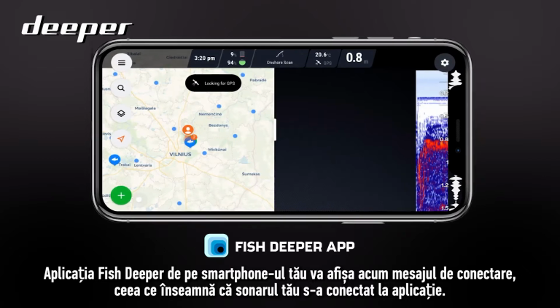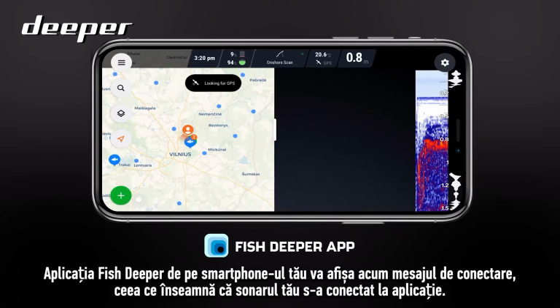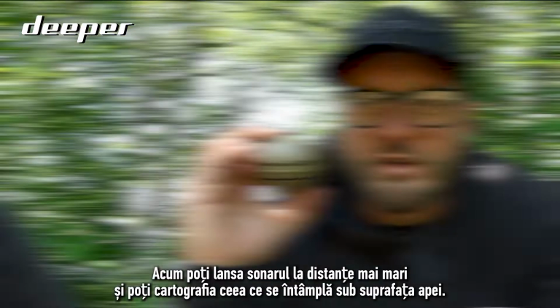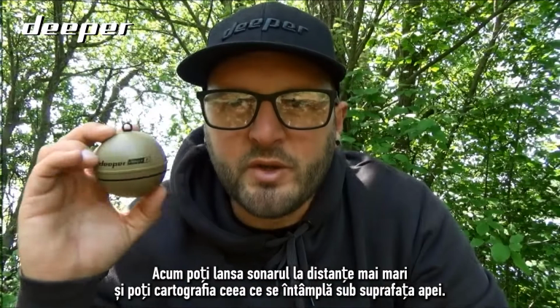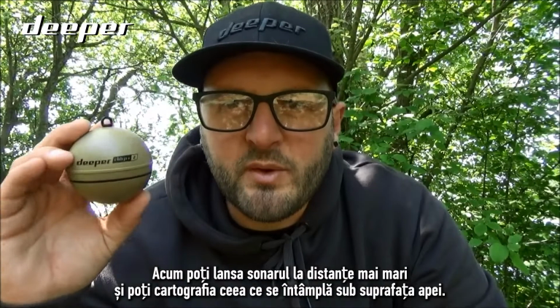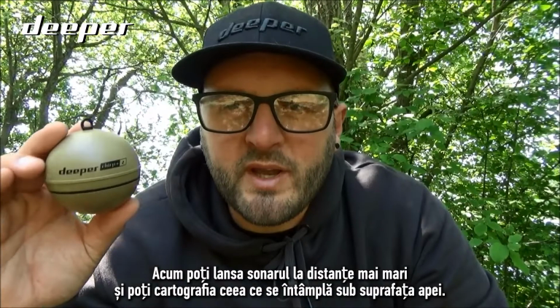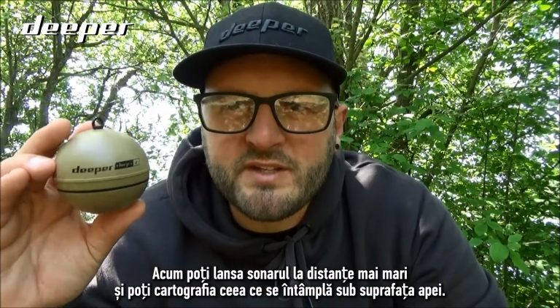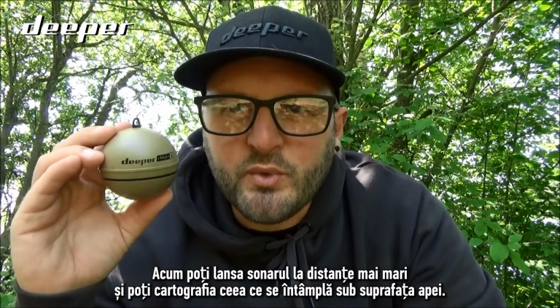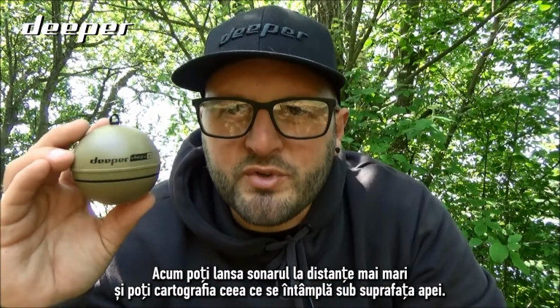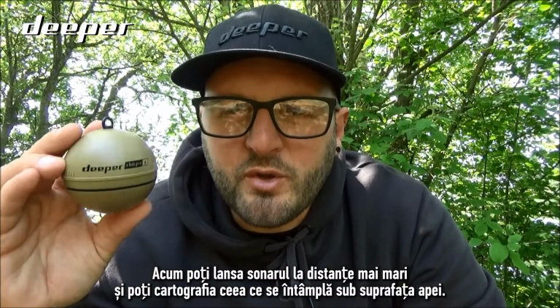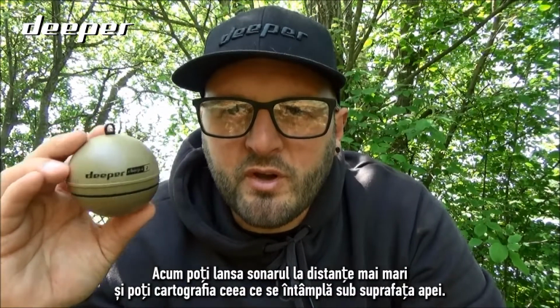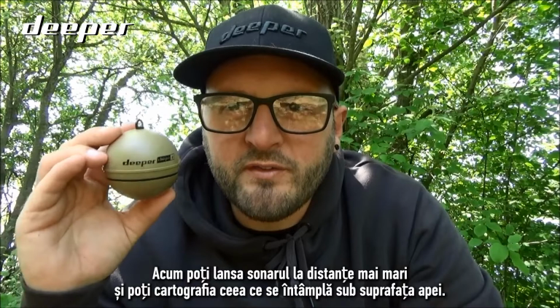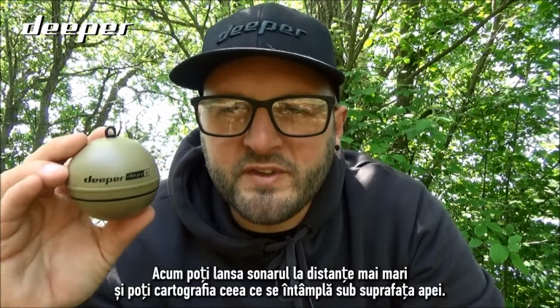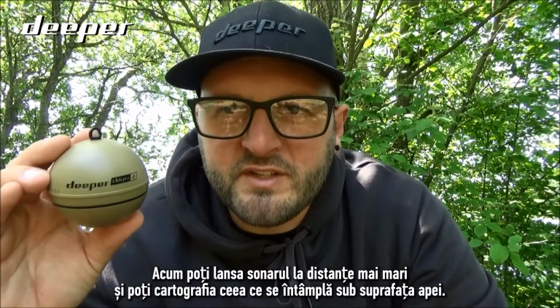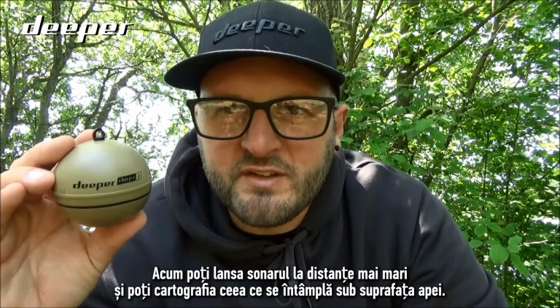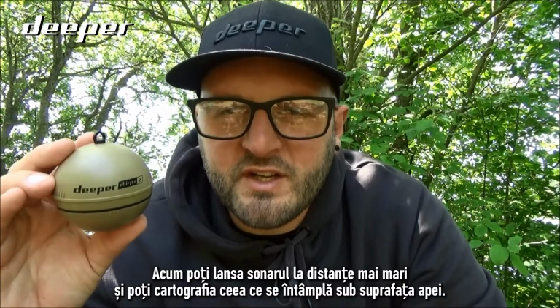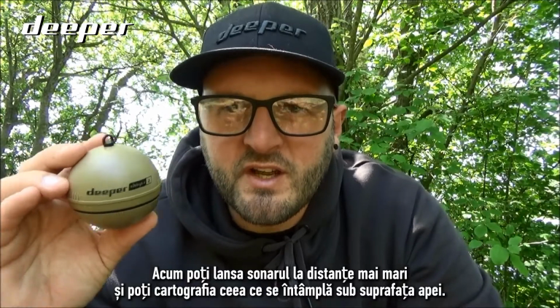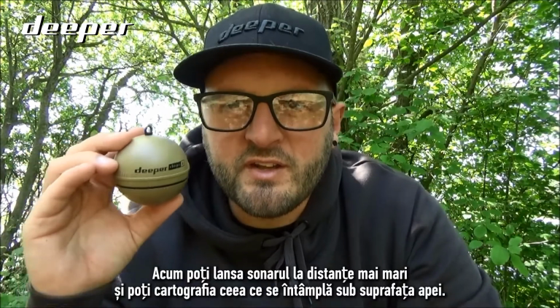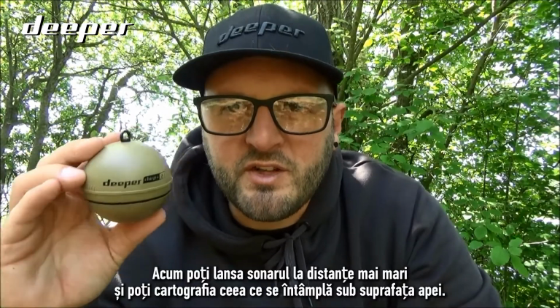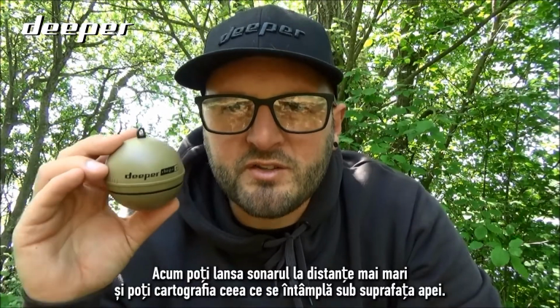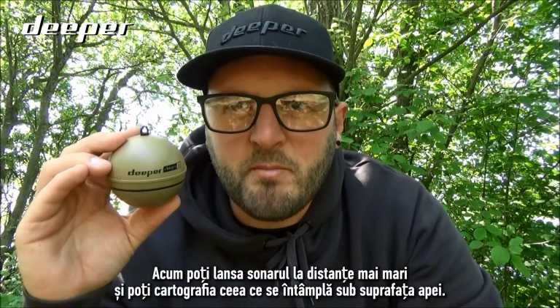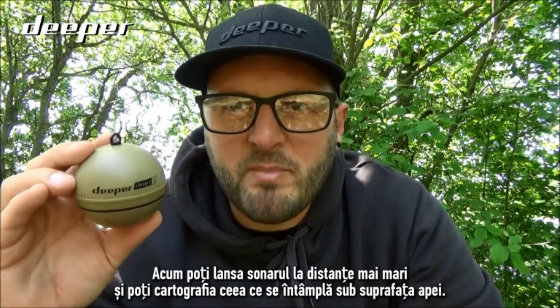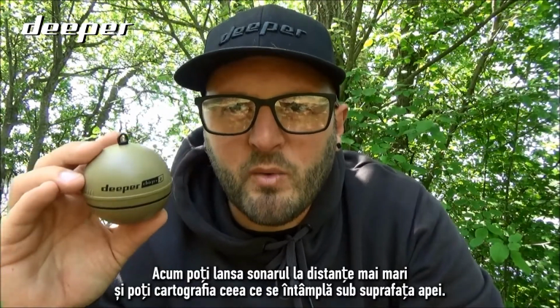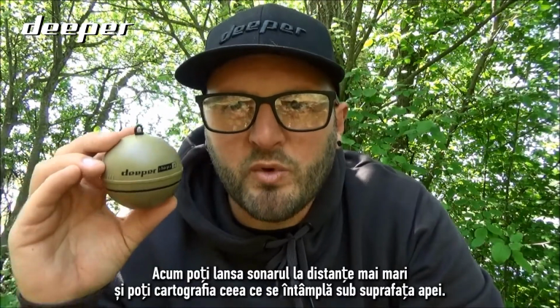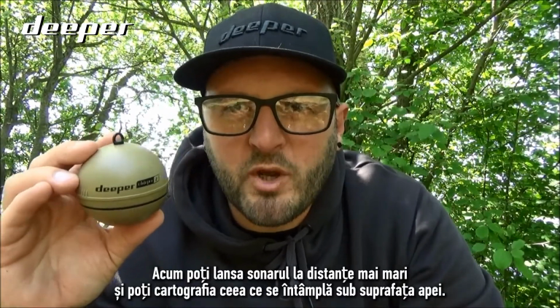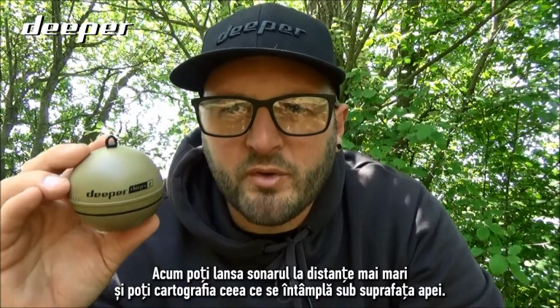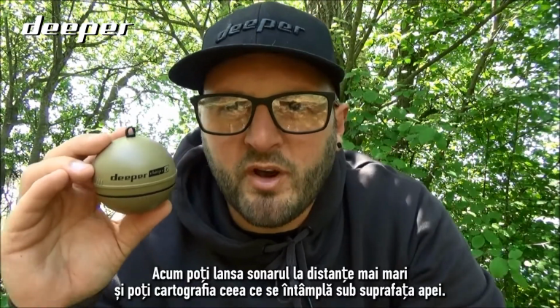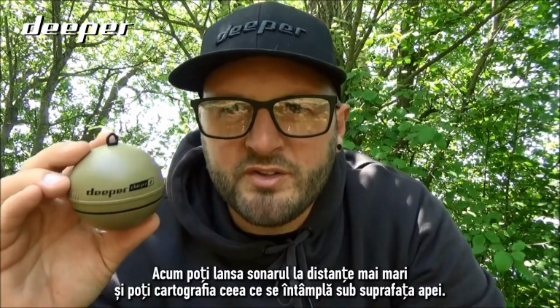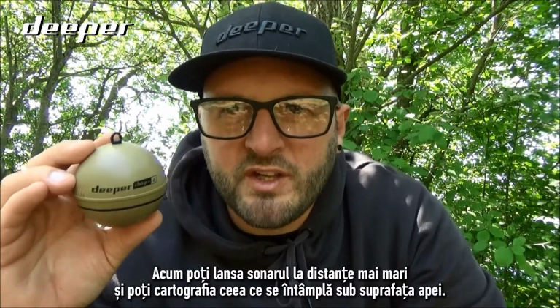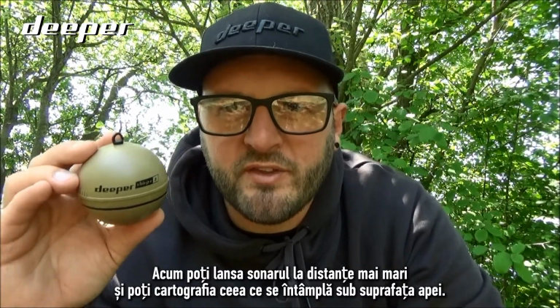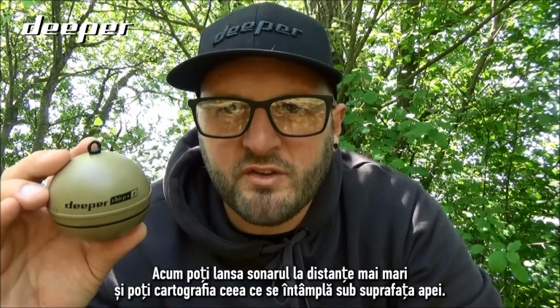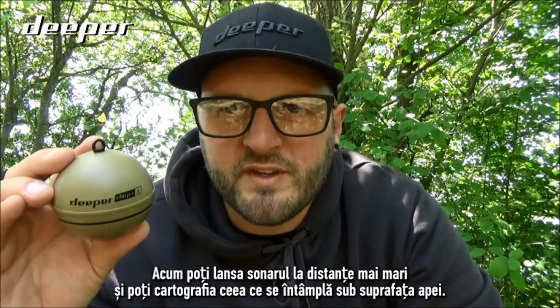You can now cast out your sonar to further distances and start to map out what's going on underneath the surface.